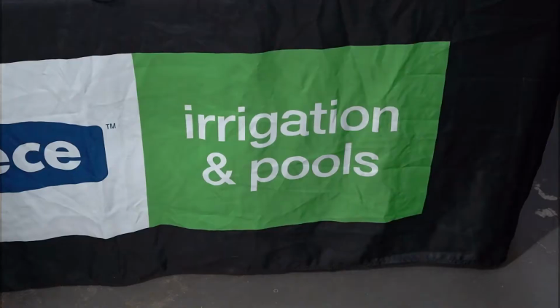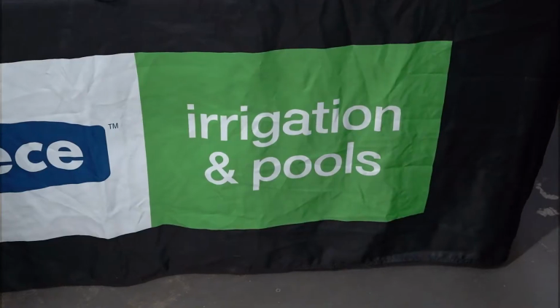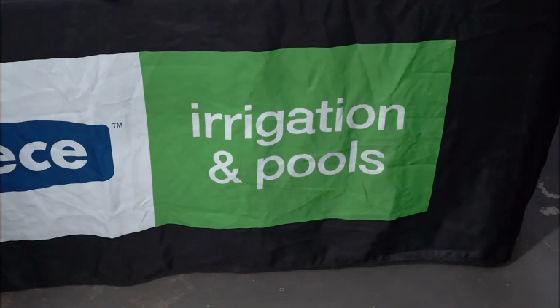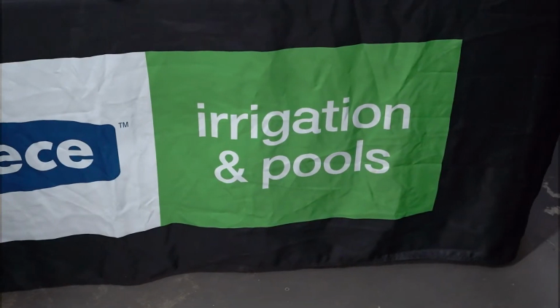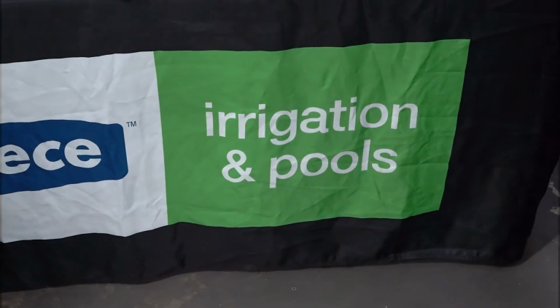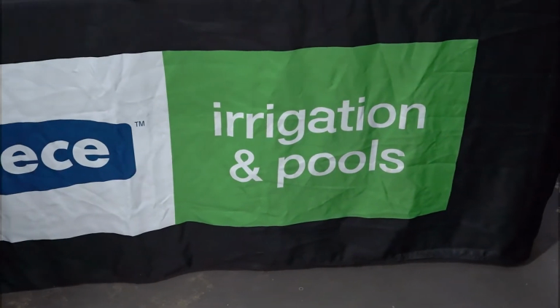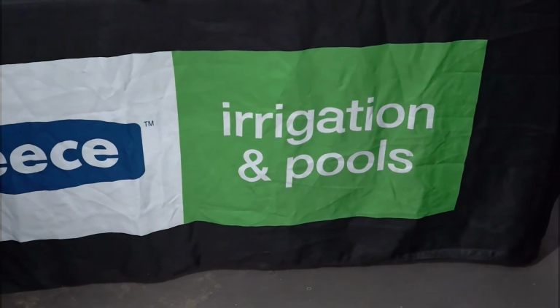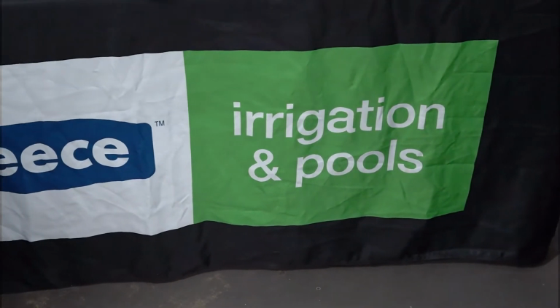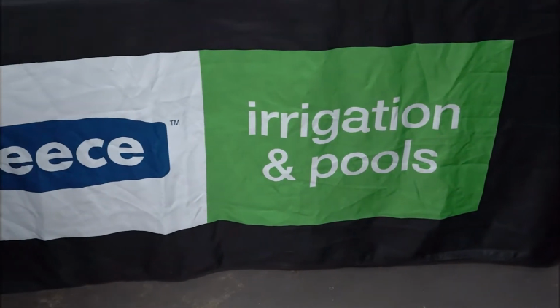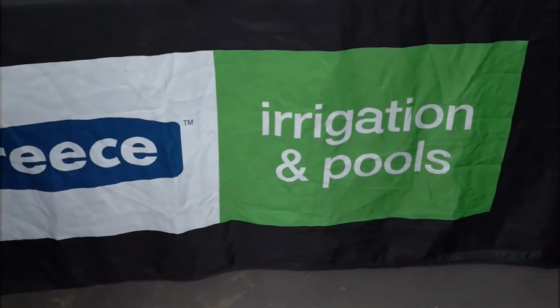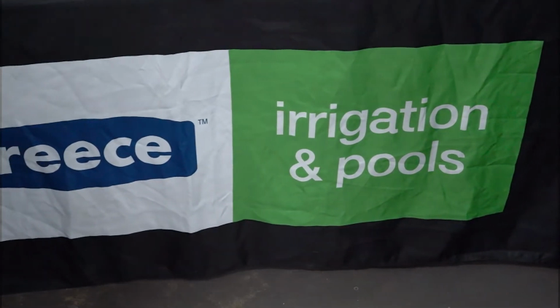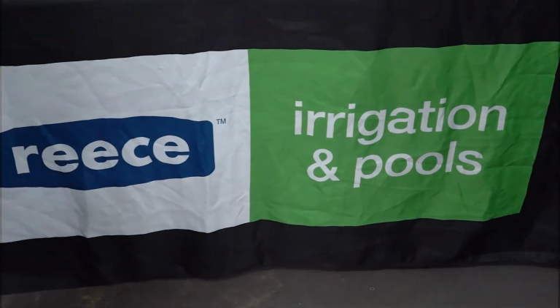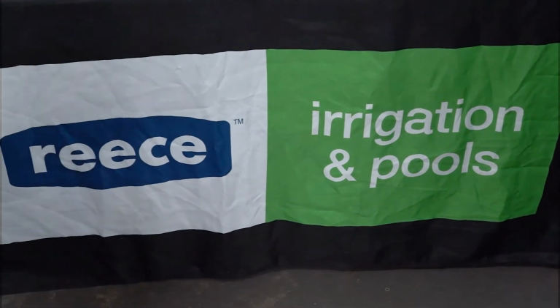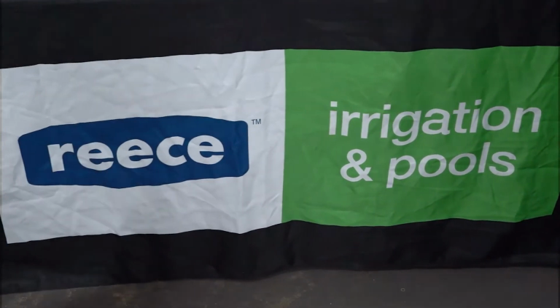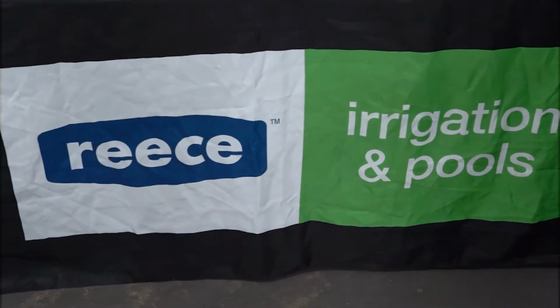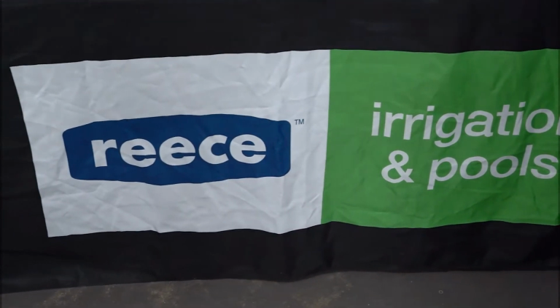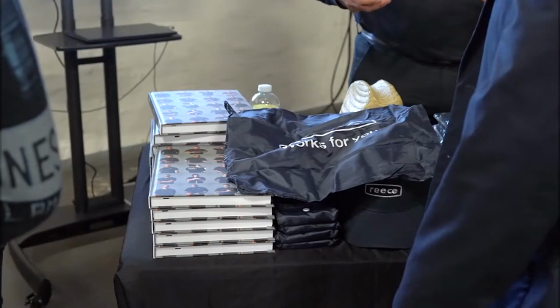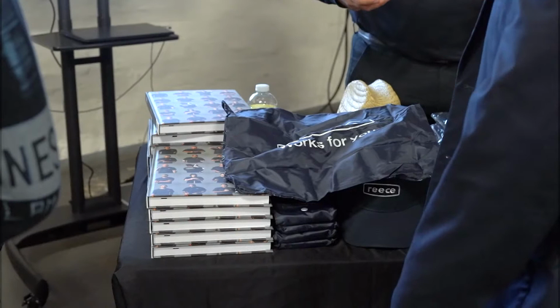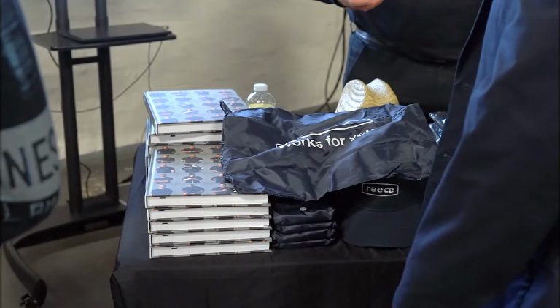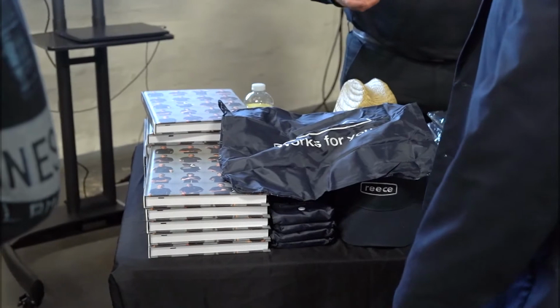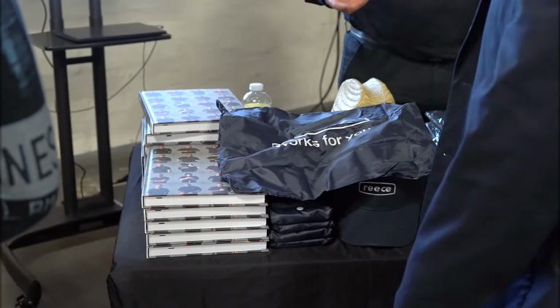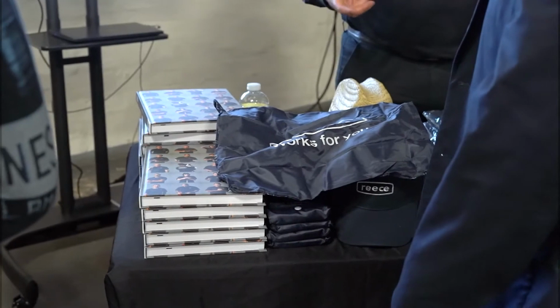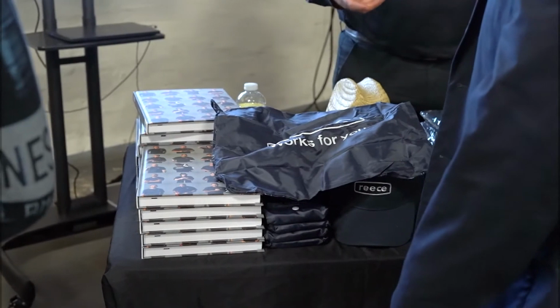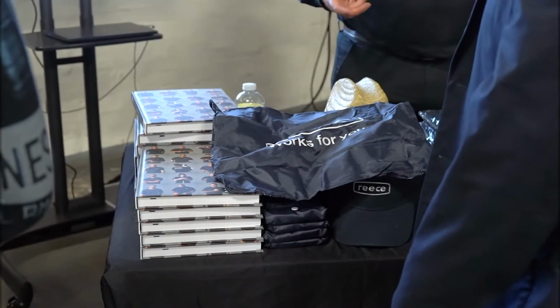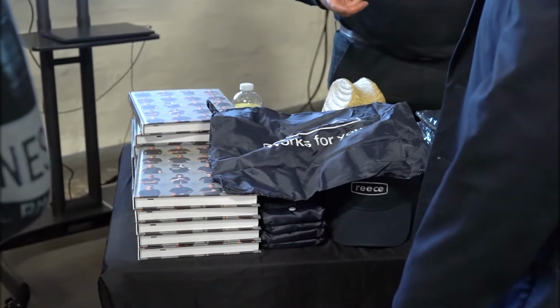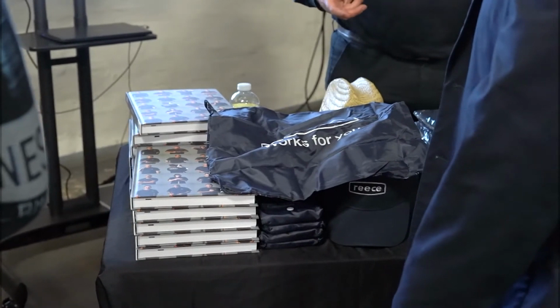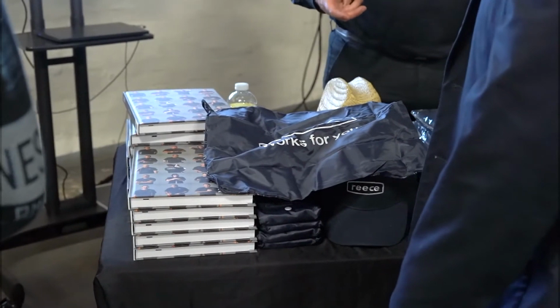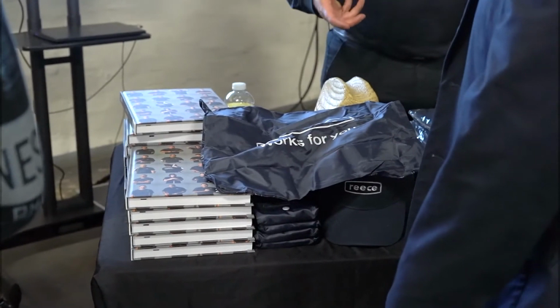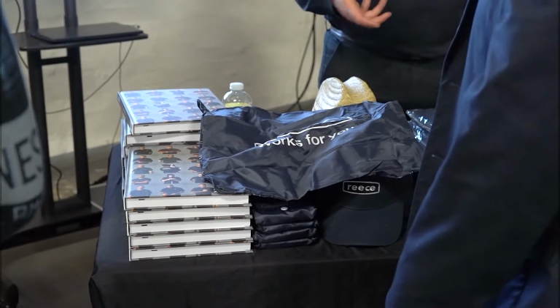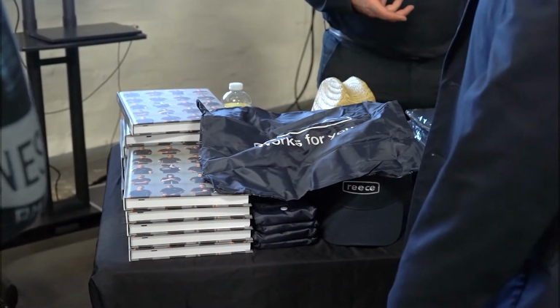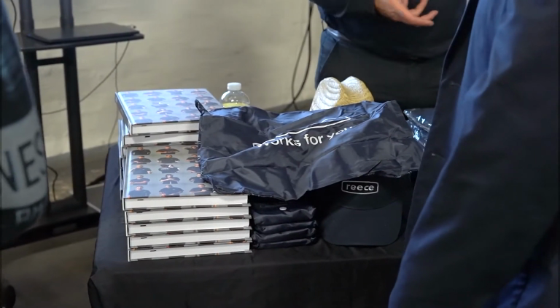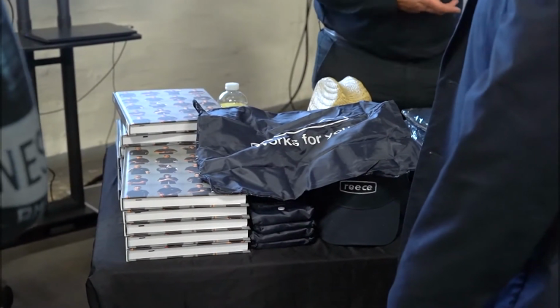We've got five stores covering irrigation and pools, situated in Rockingham, Canning Vale, Belmont, and Floreat Park.